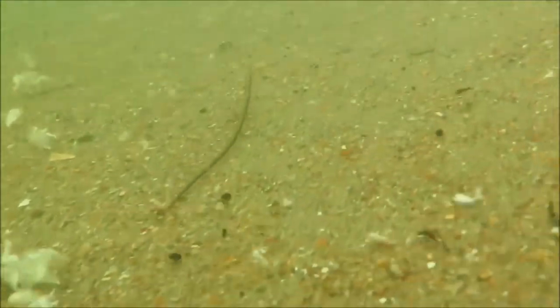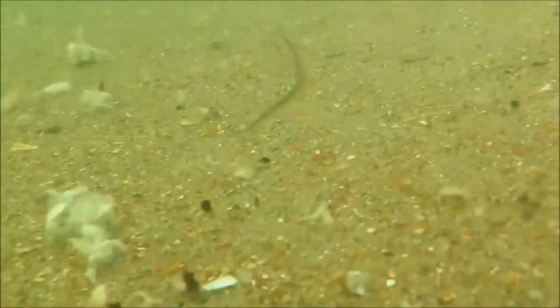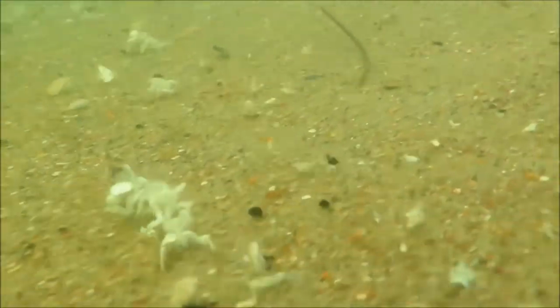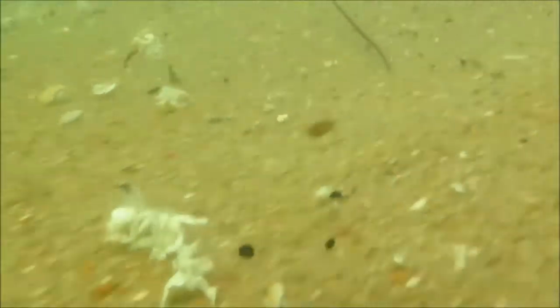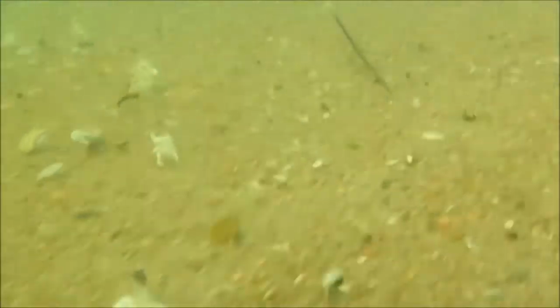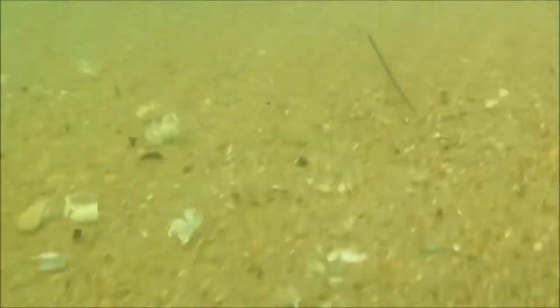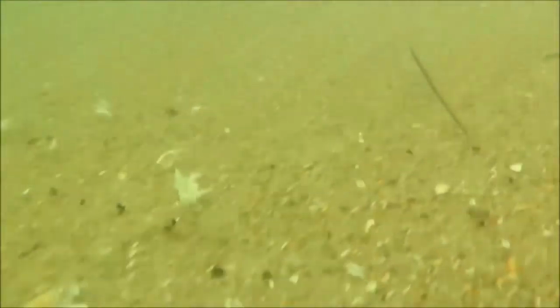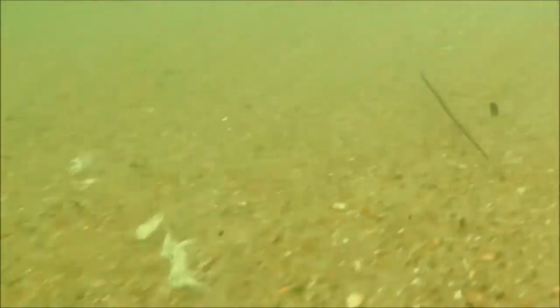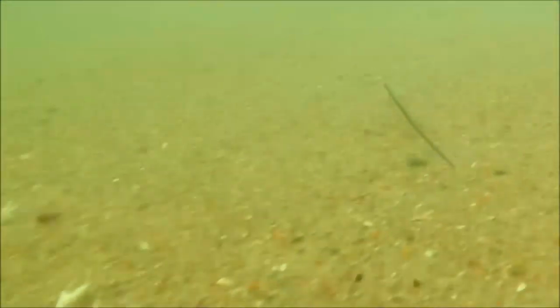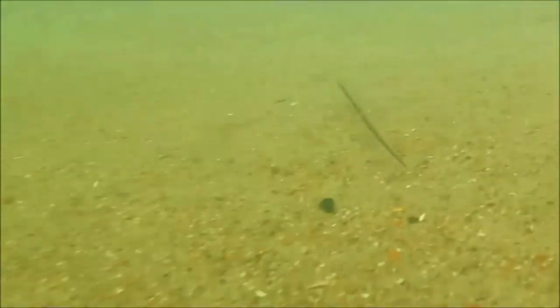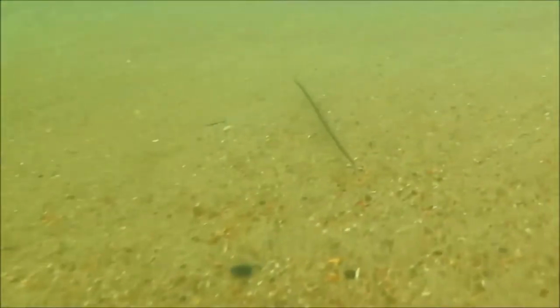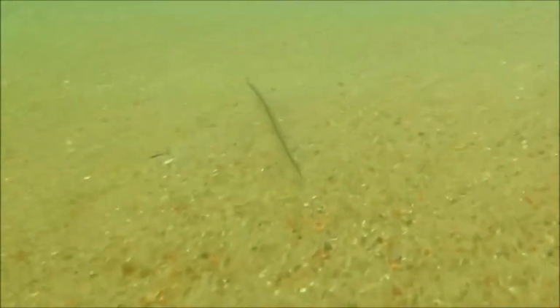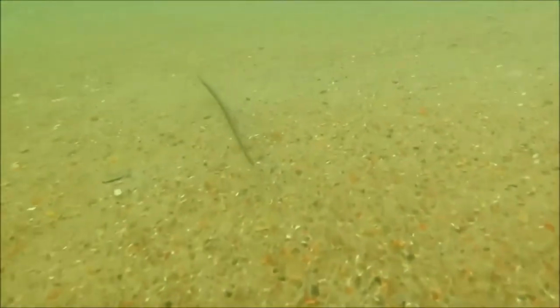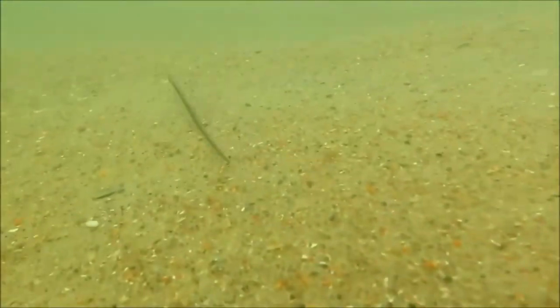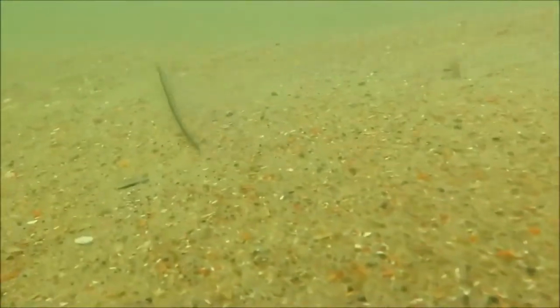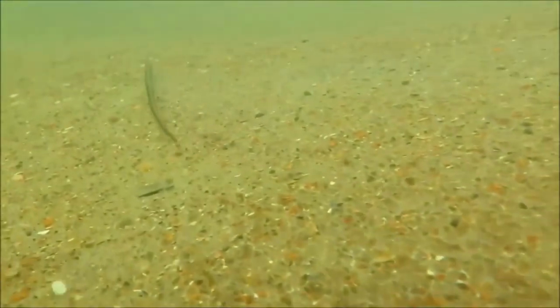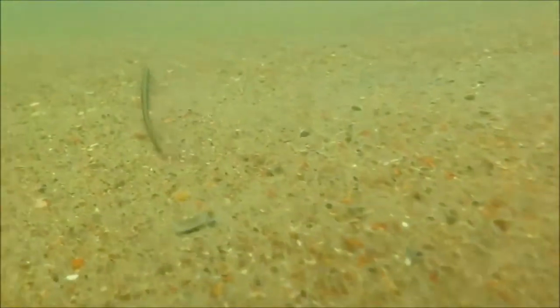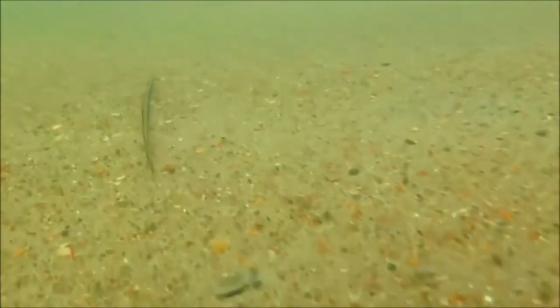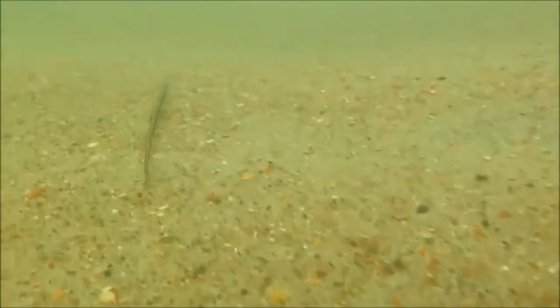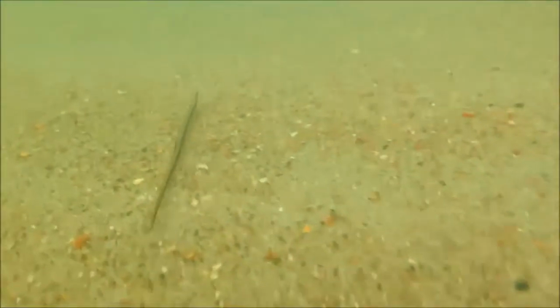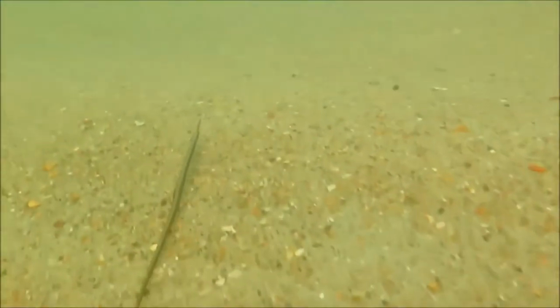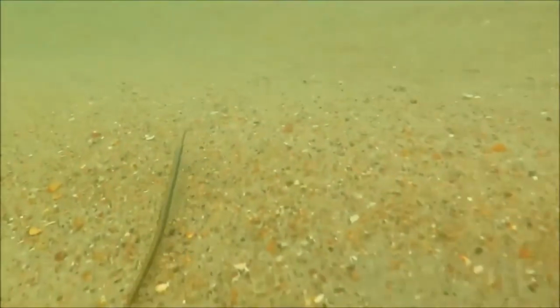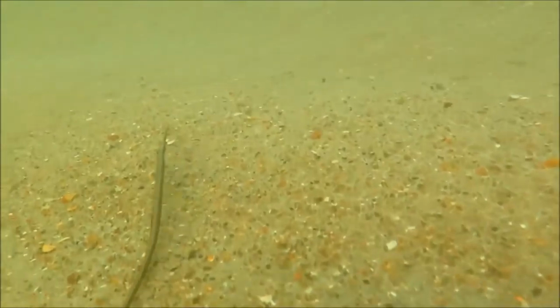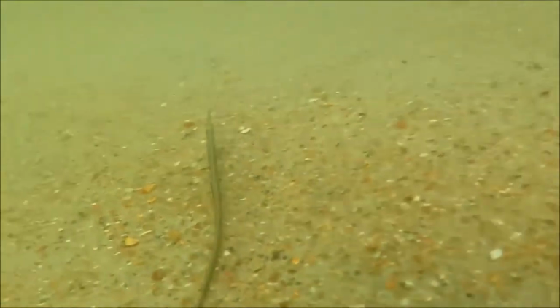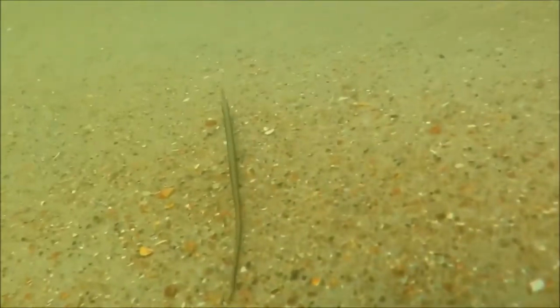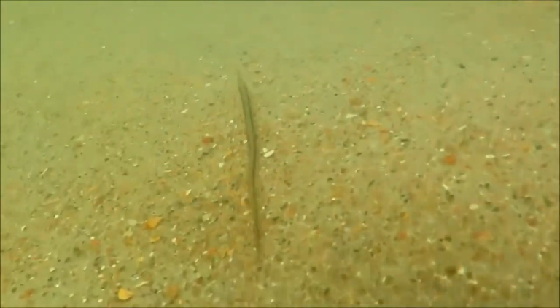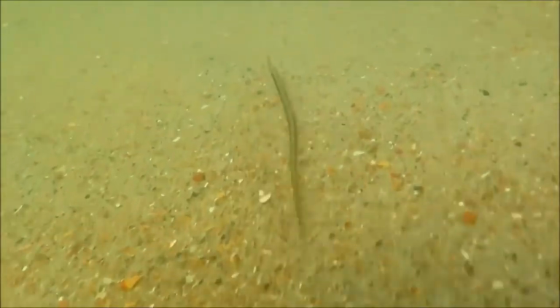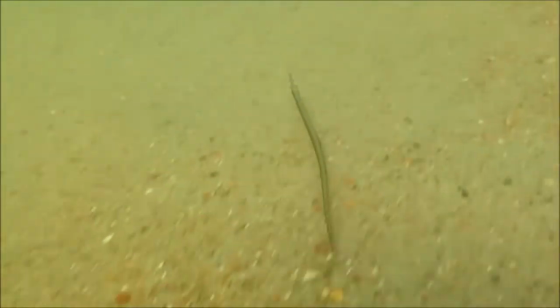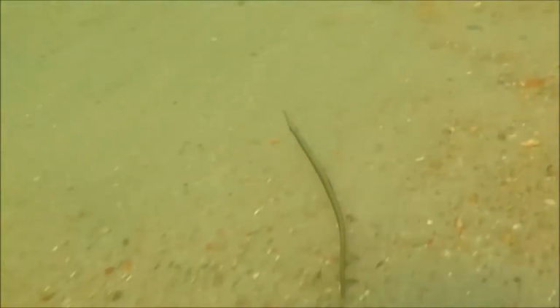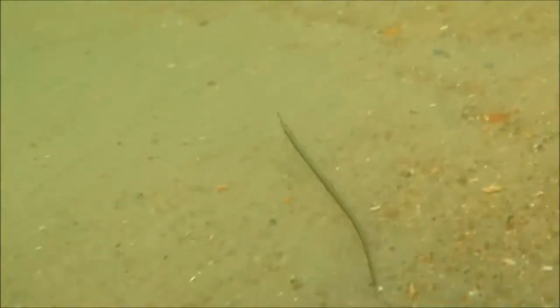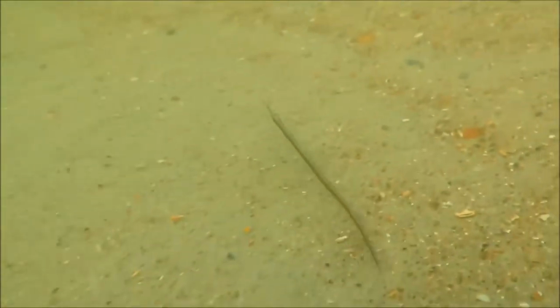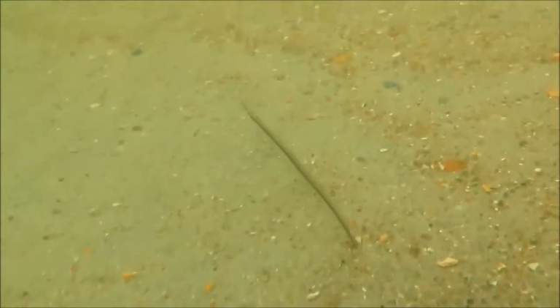I was surprised to find an estuarine species, the pipefish, drifting amongst the debris here too.